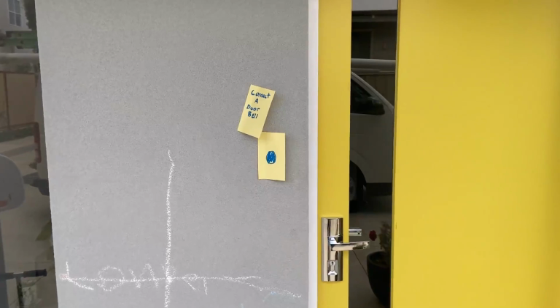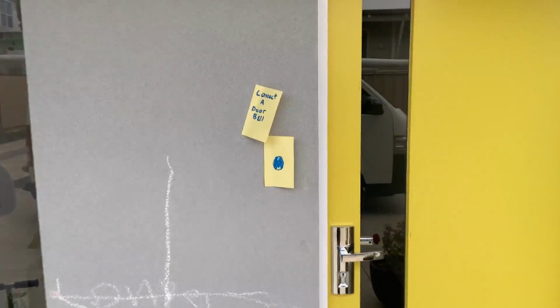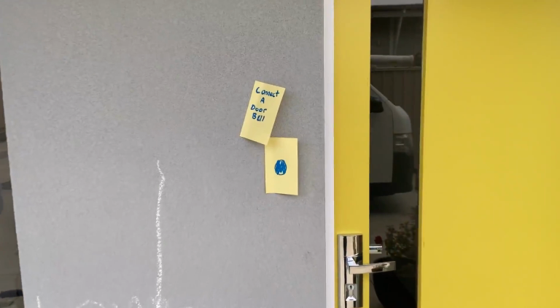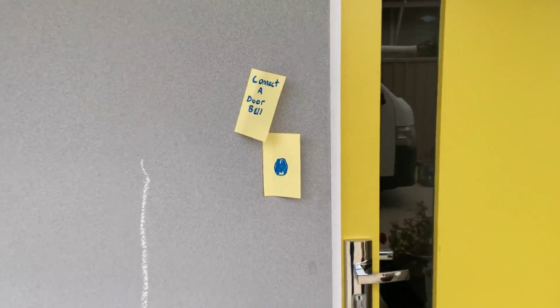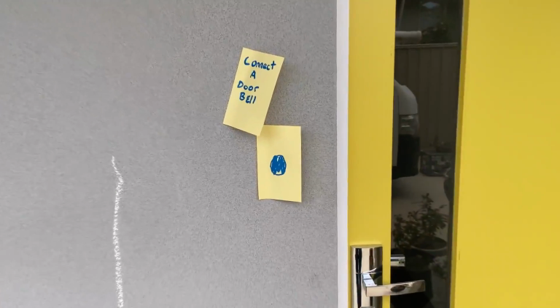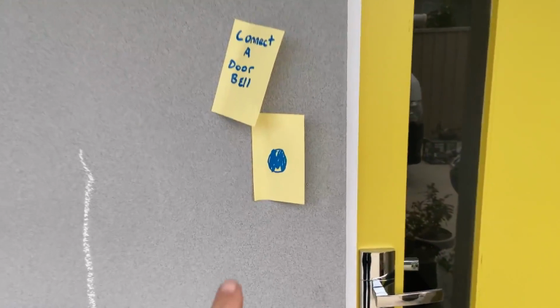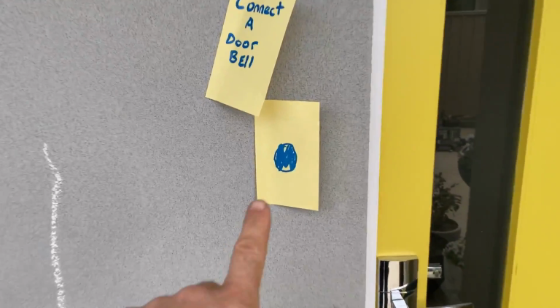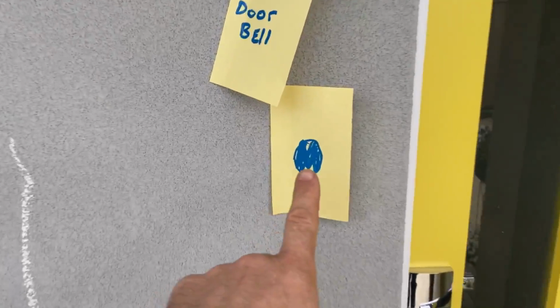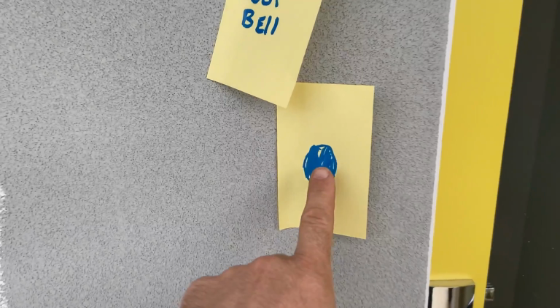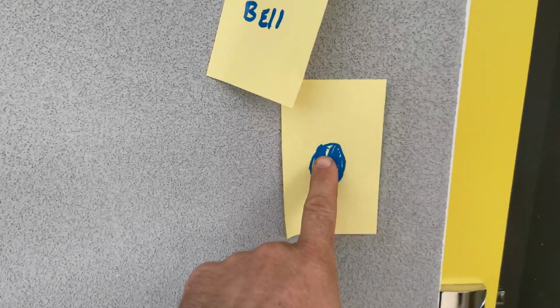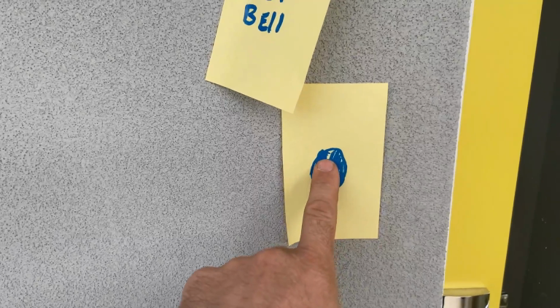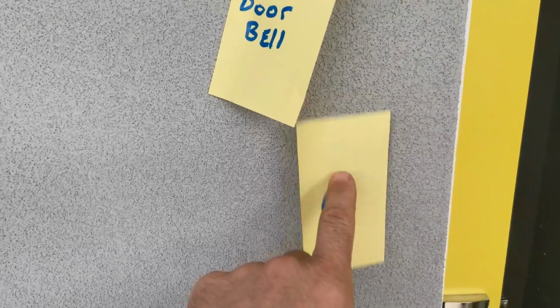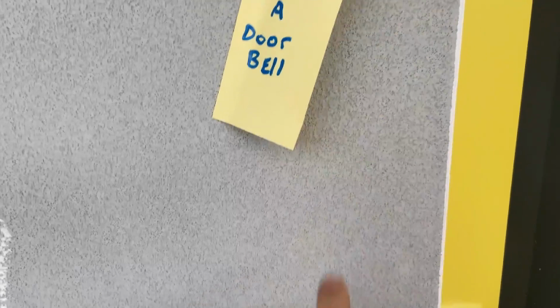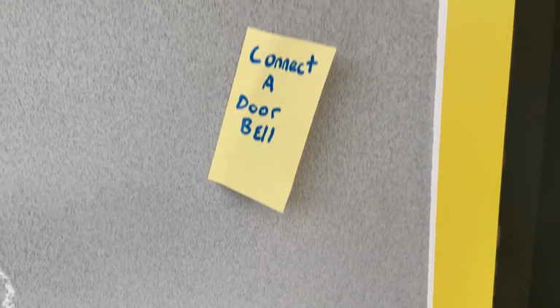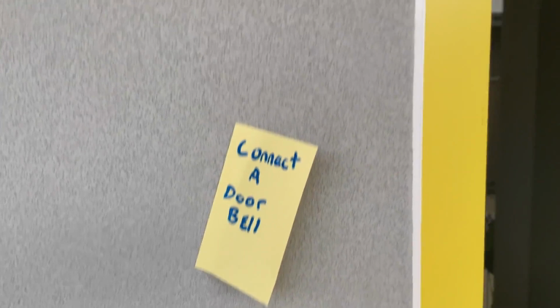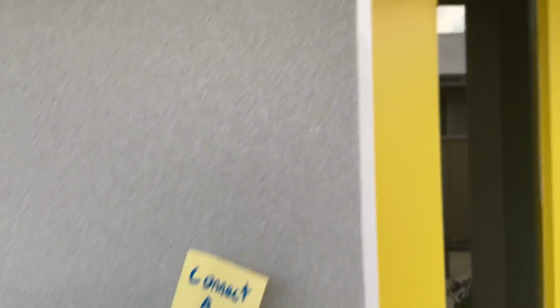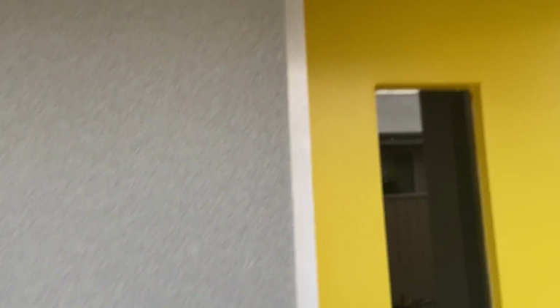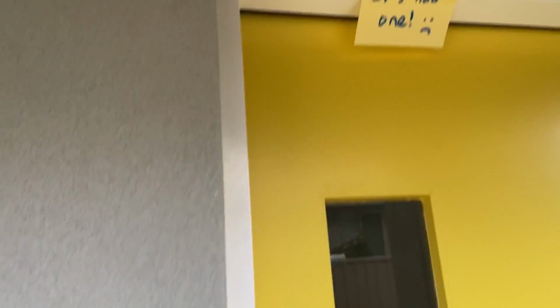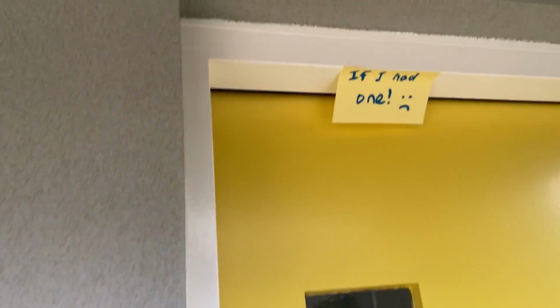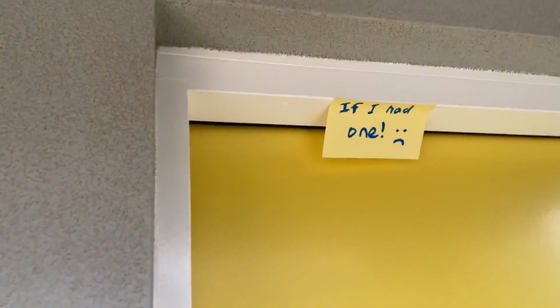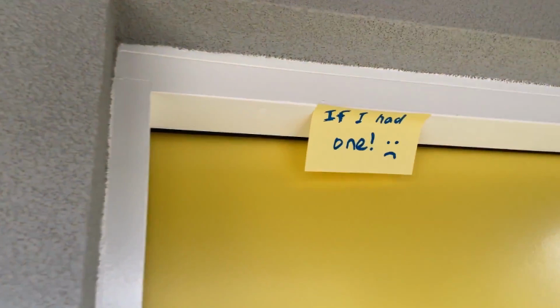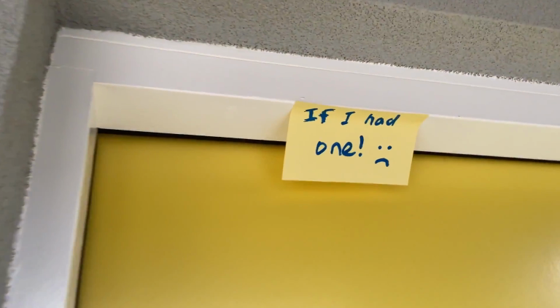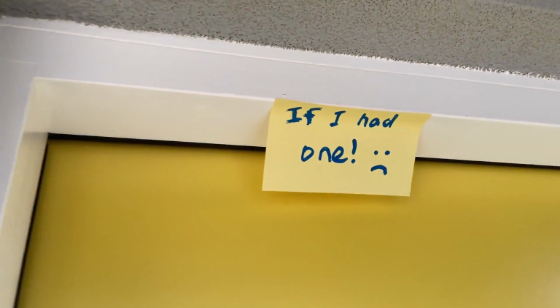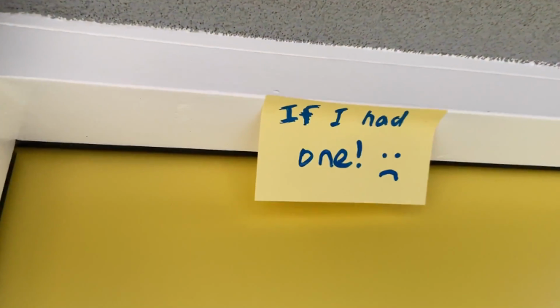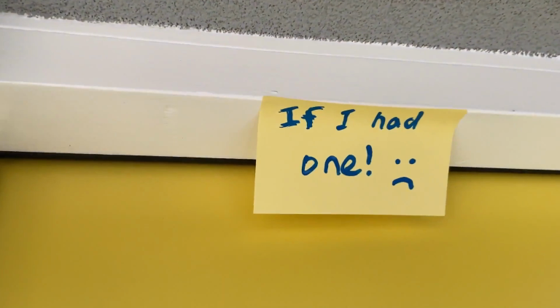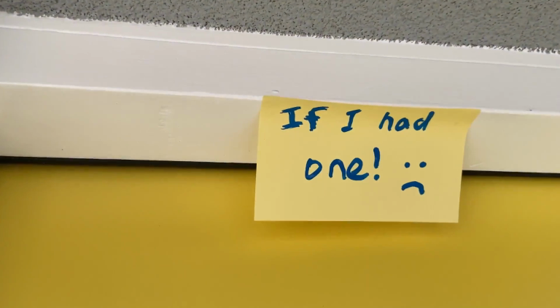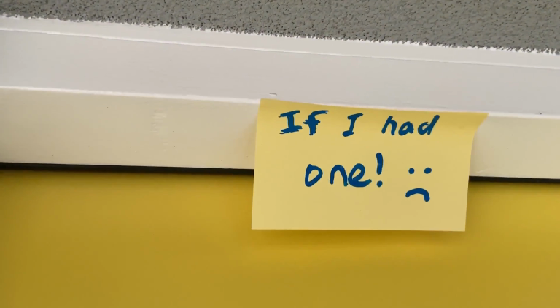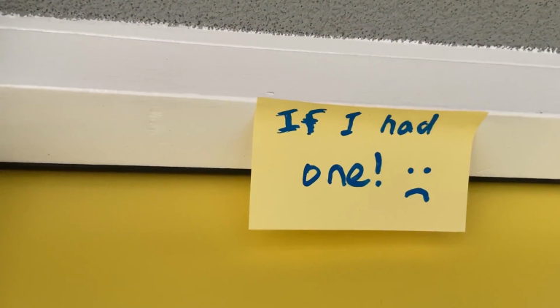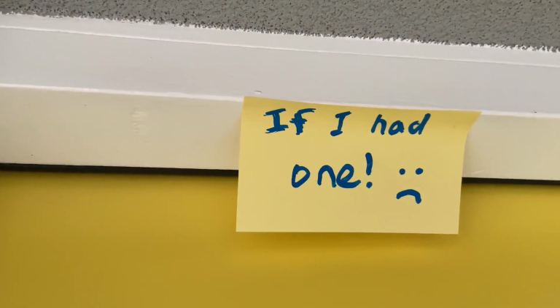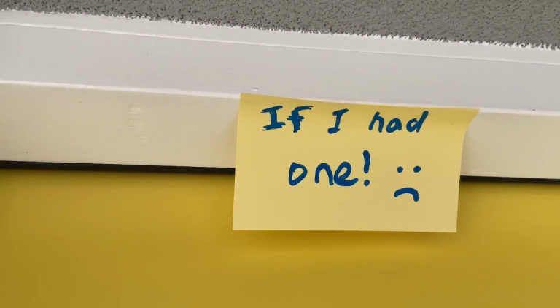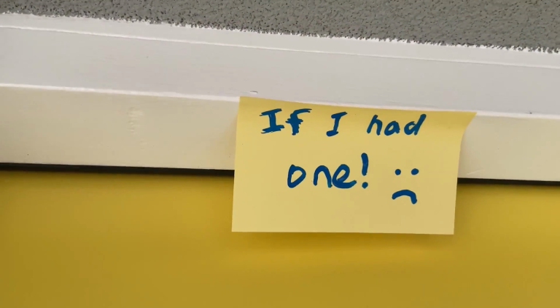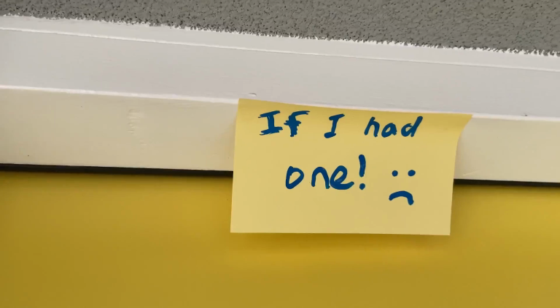Connect it to your doorbell so you know when someone's at your house when you're not. It's a good DIY project — it works on 12 volts or 24 volts.